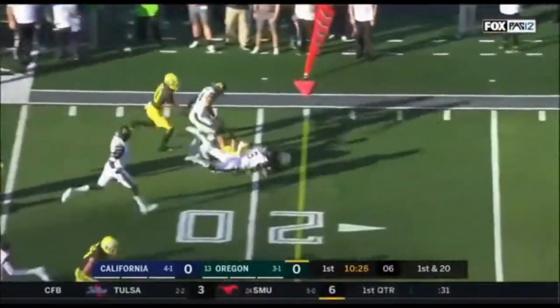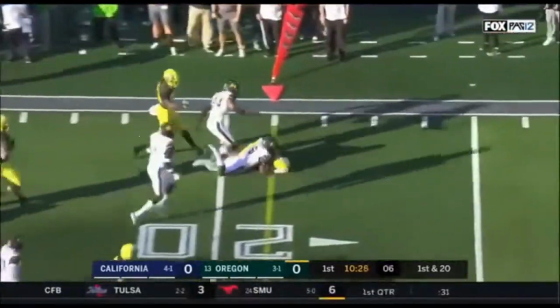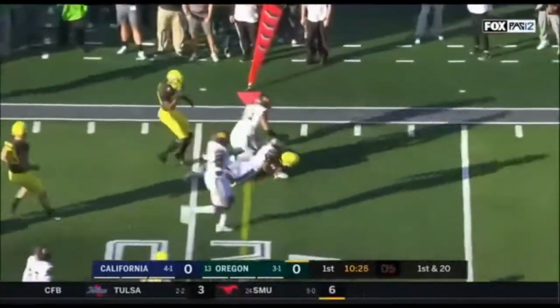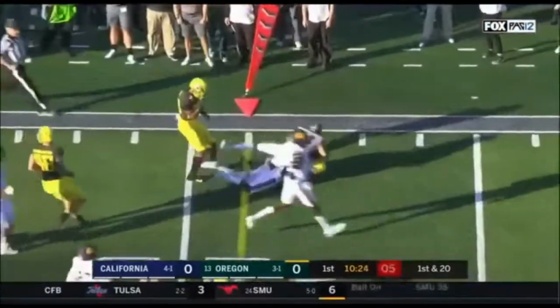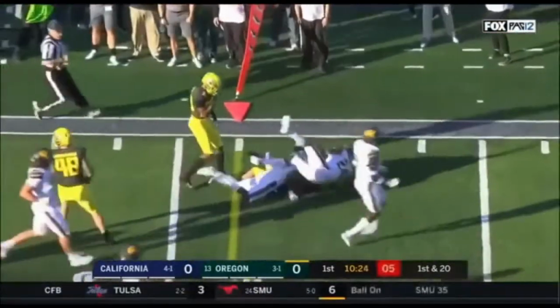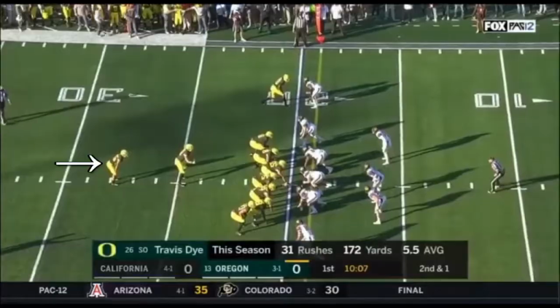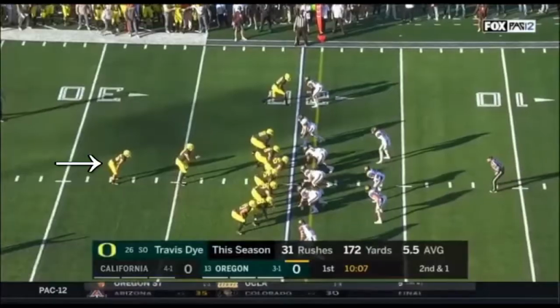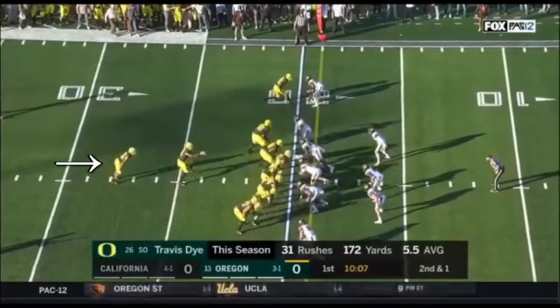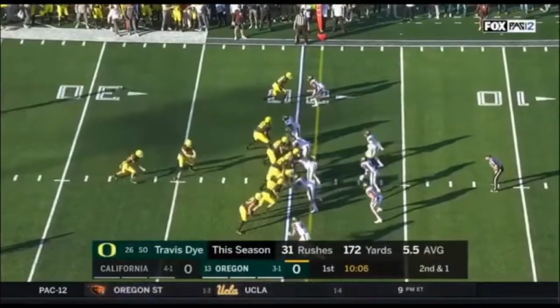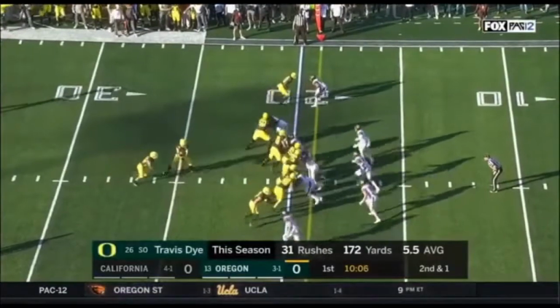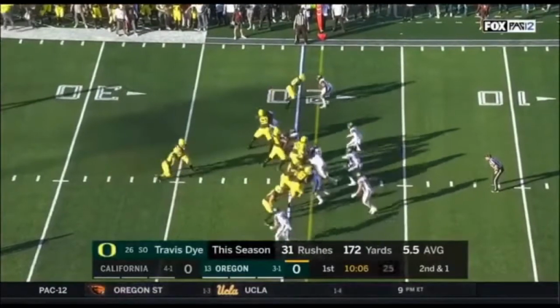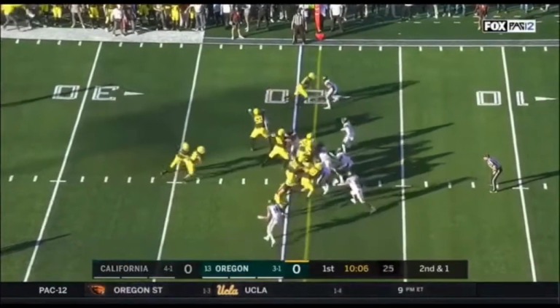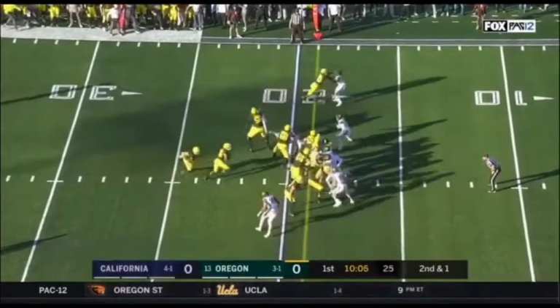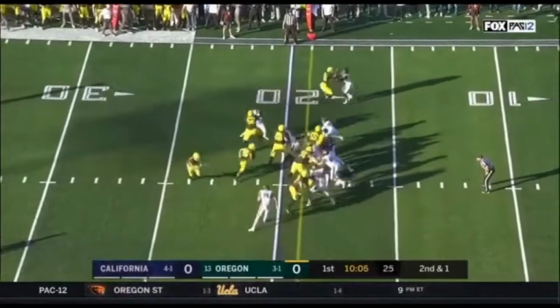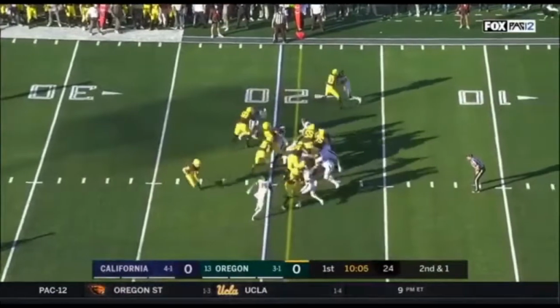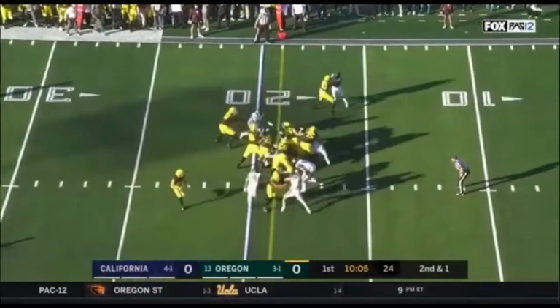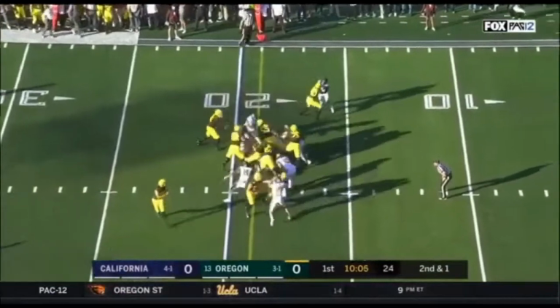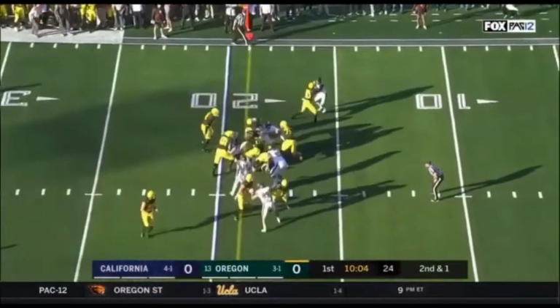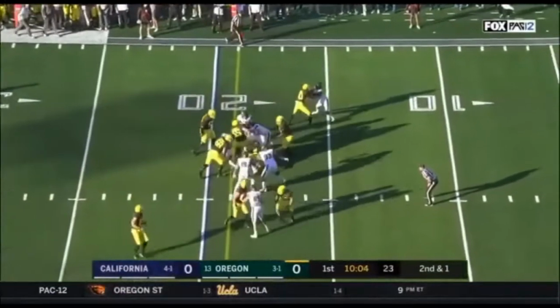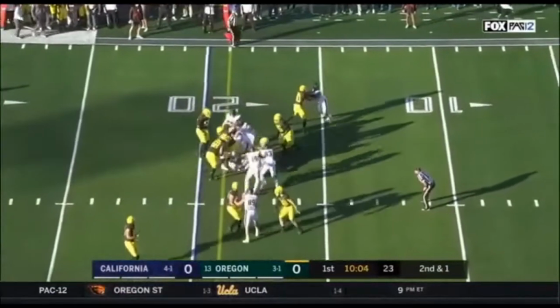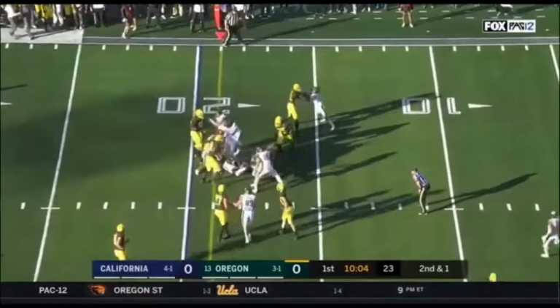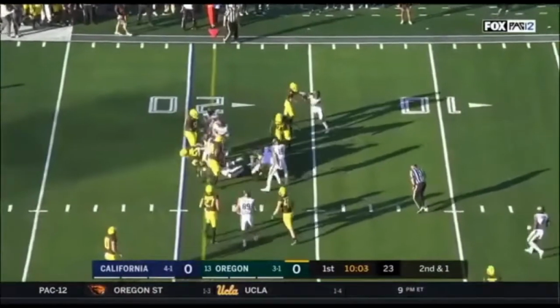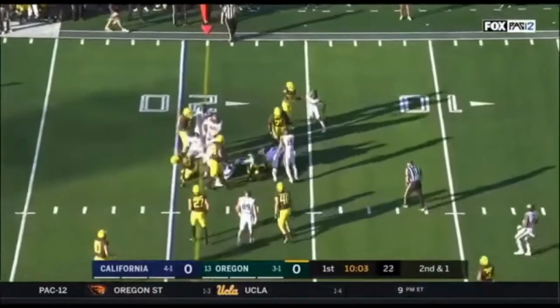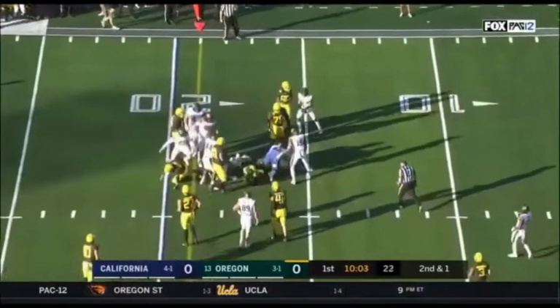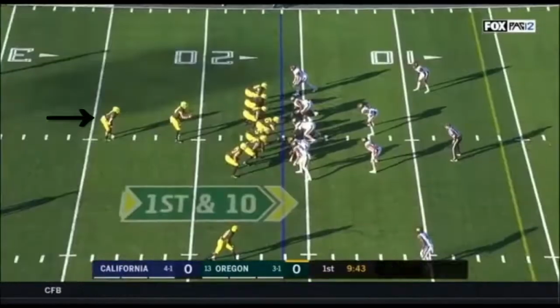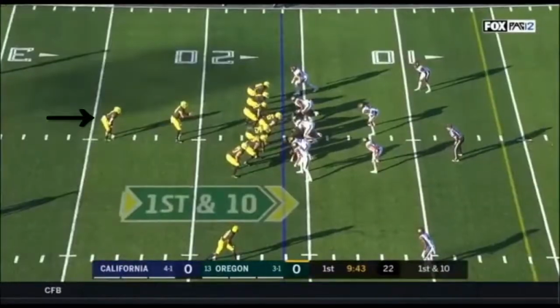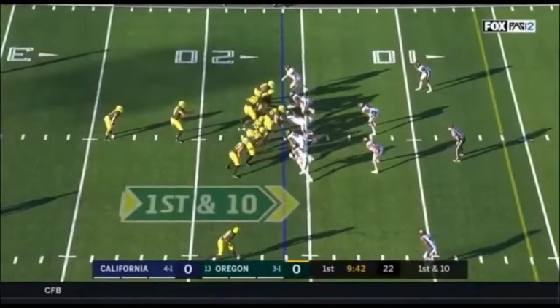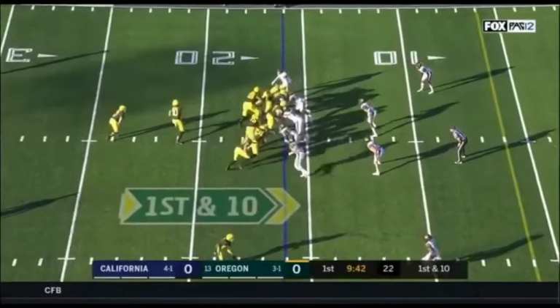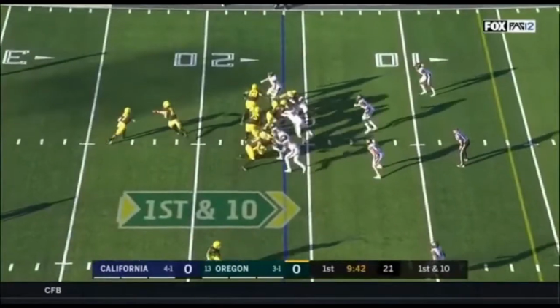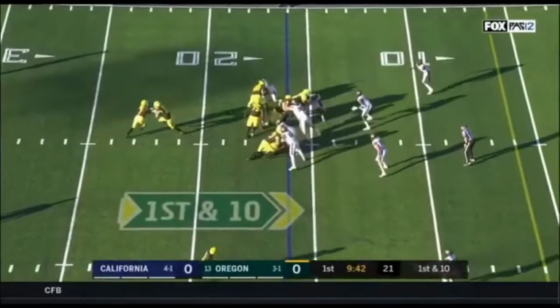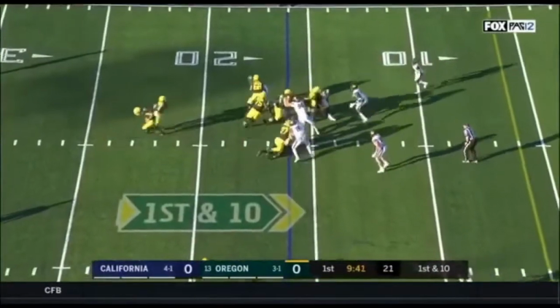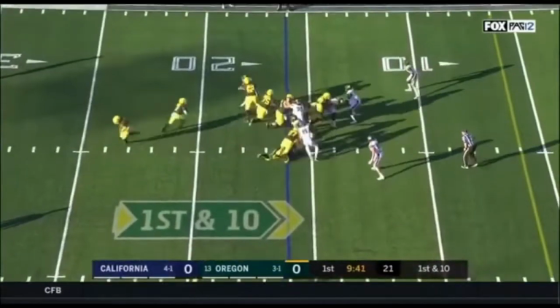The running lanes are open. It's only 61 rushing yards against Stanford, but they are moving it on the ground right here. Let's get back to the fundamentals, and it's showing.